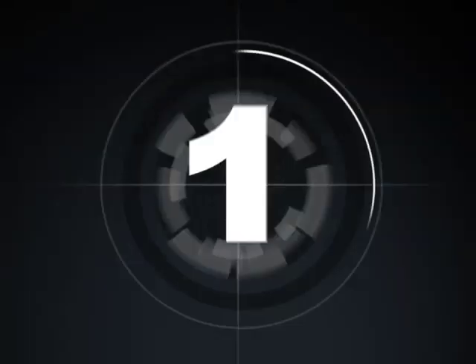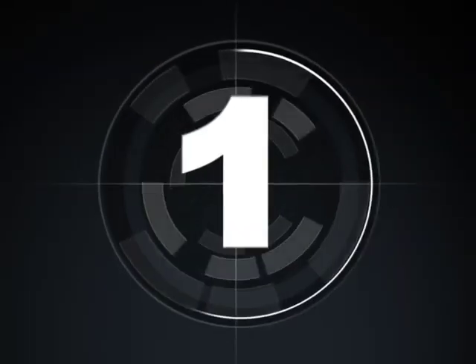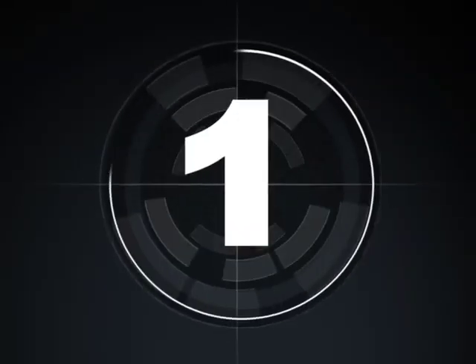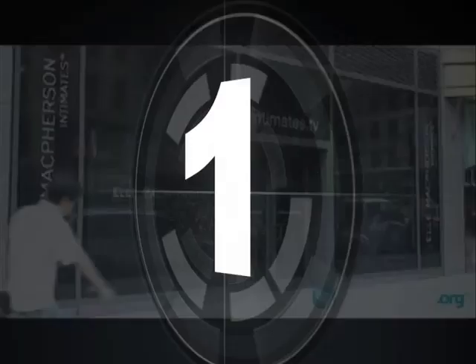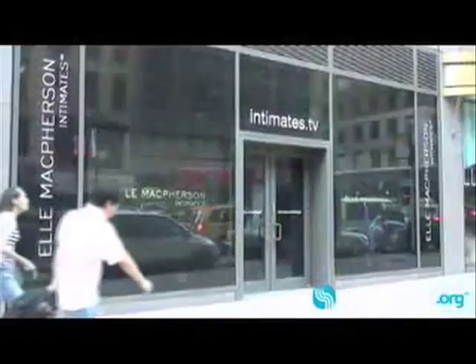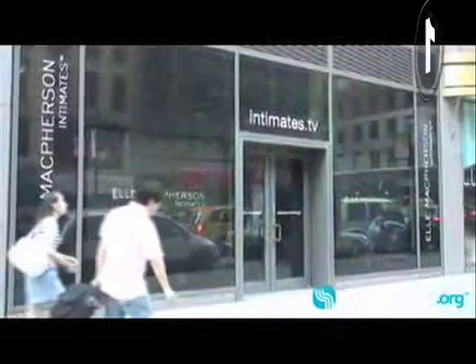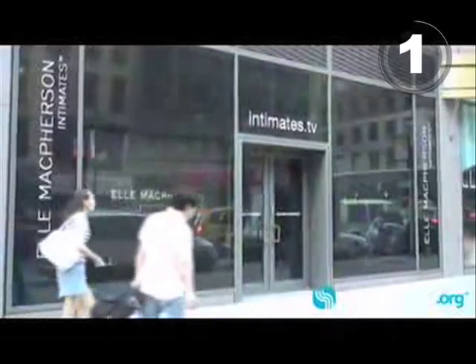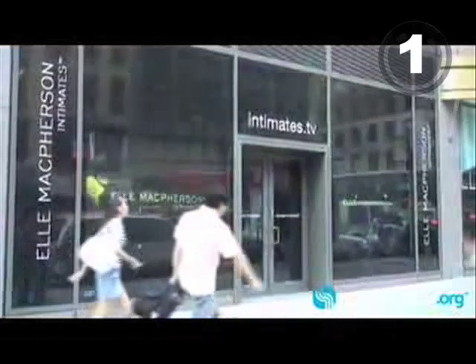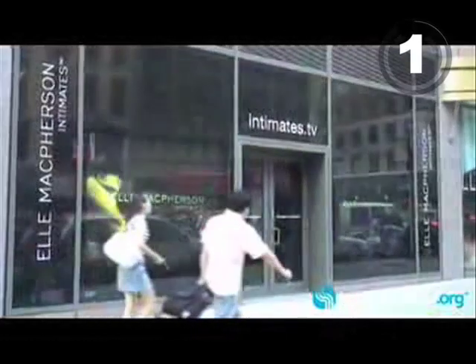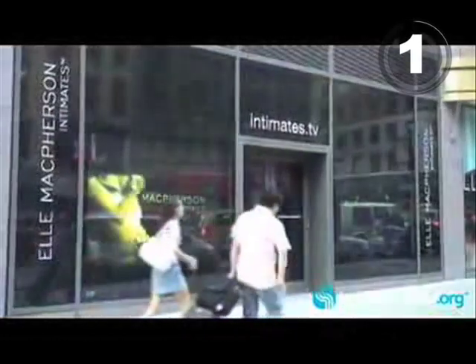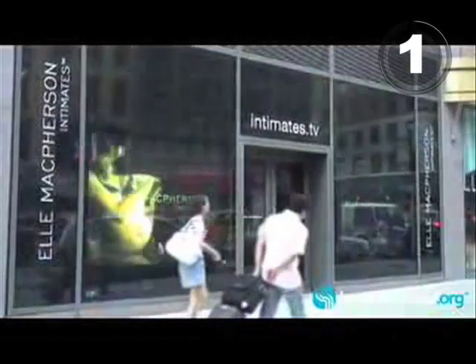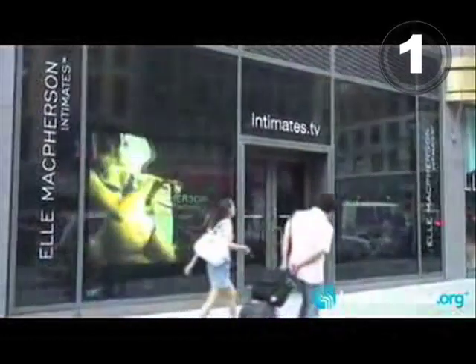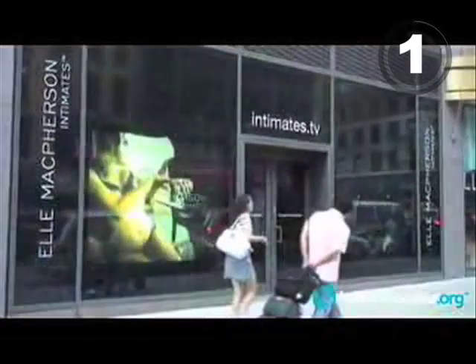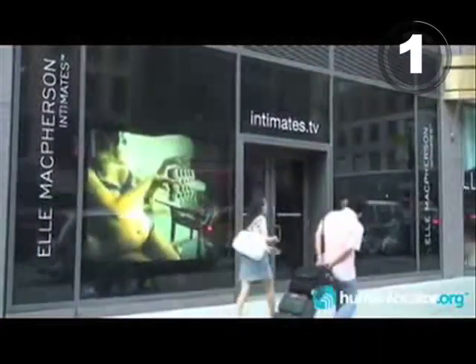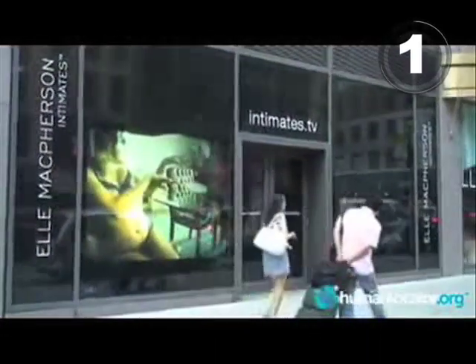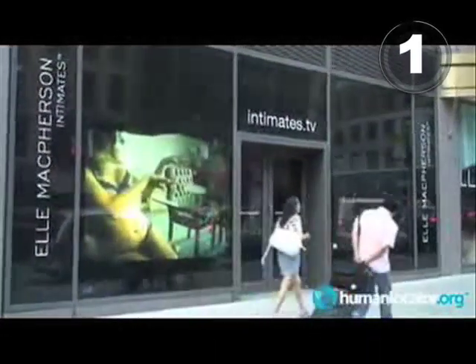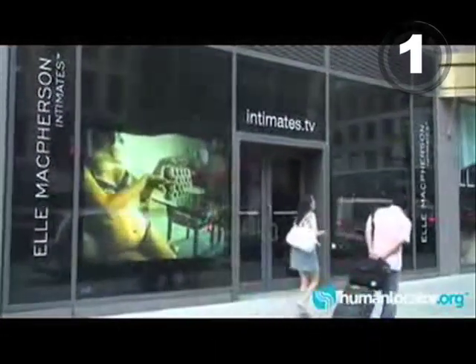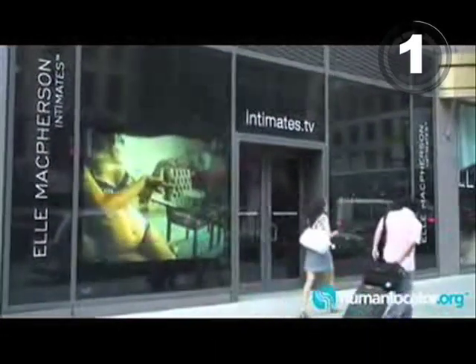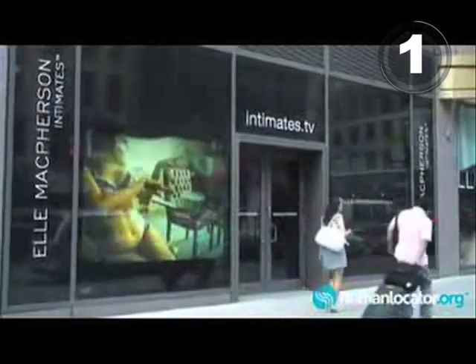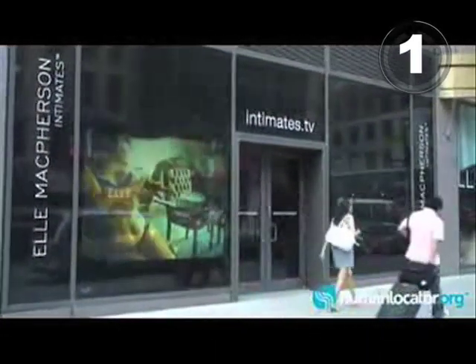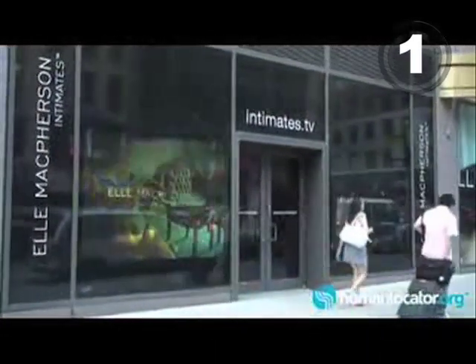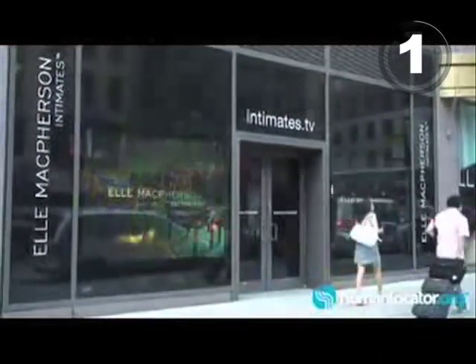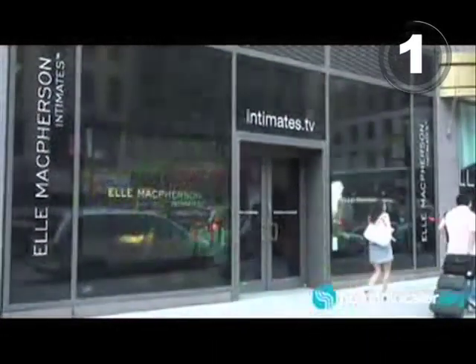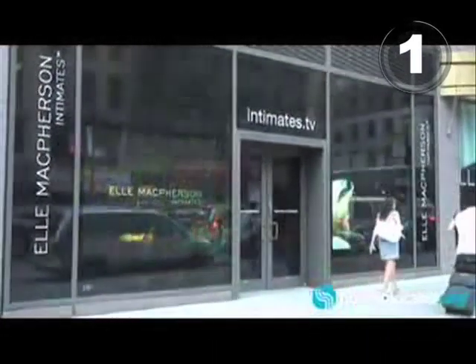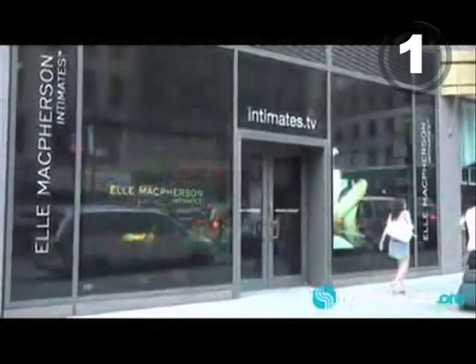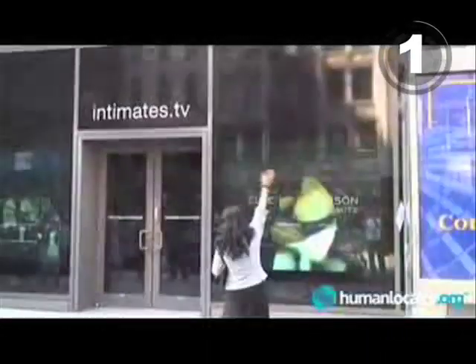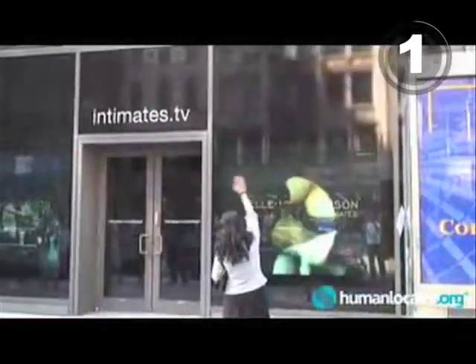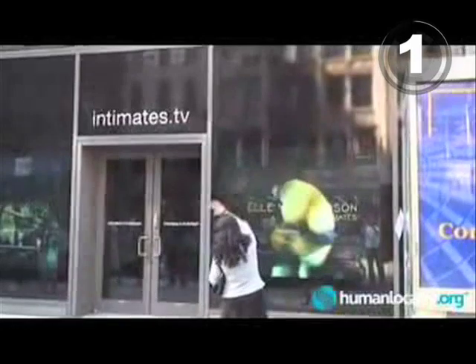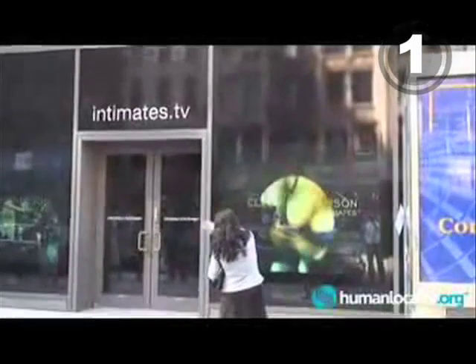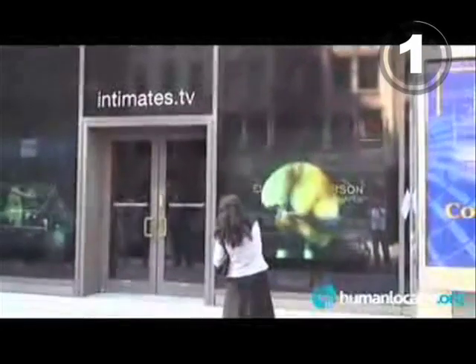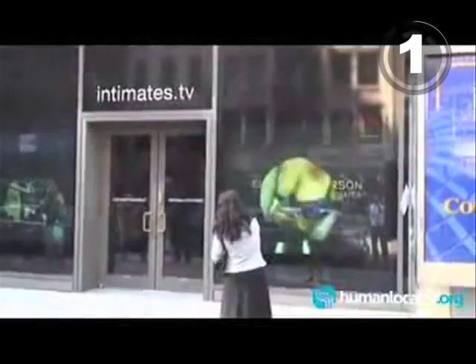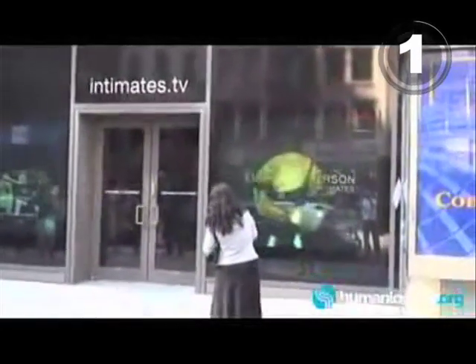At number 1, shamelessly trying to get your attention. Elle McPherson's little storefront is actually an interactive digital peep show.